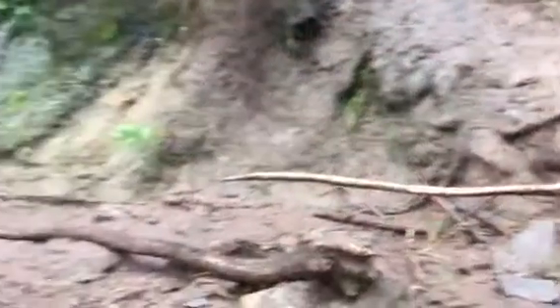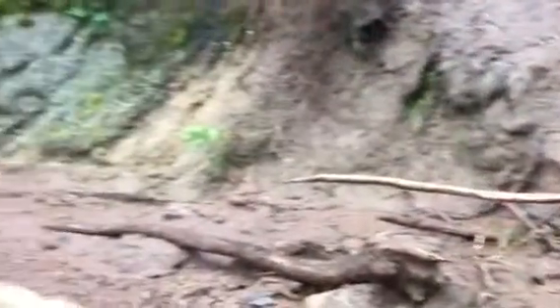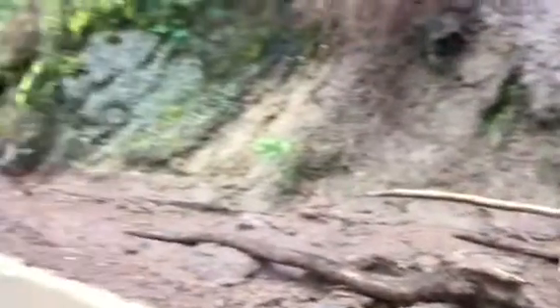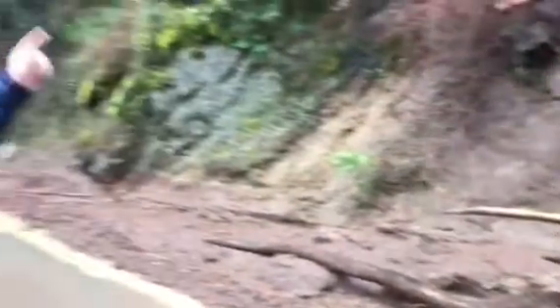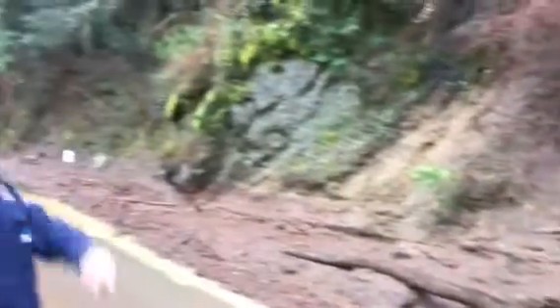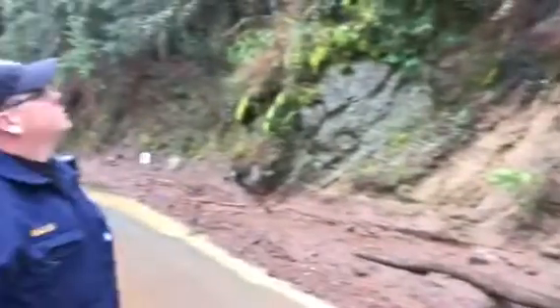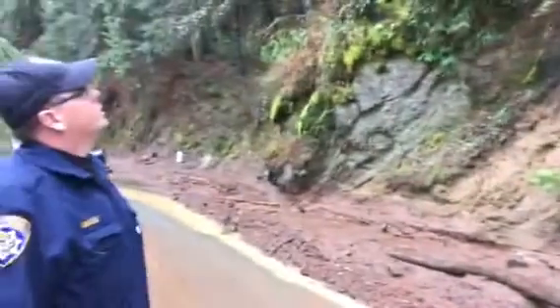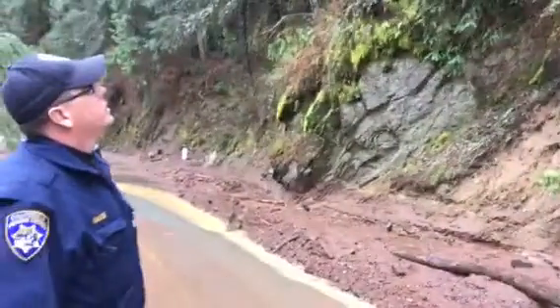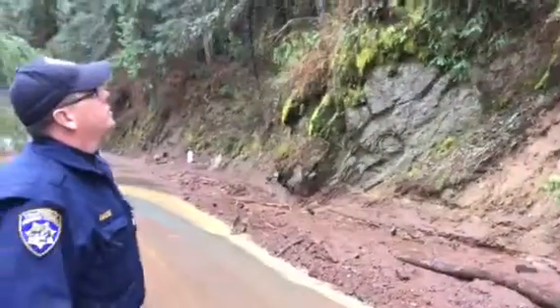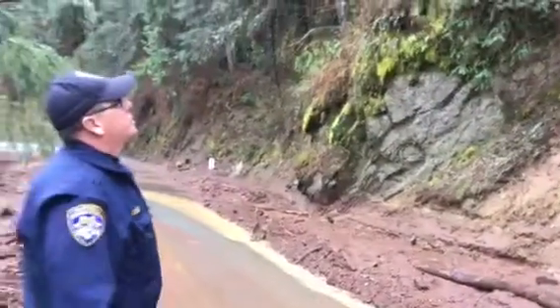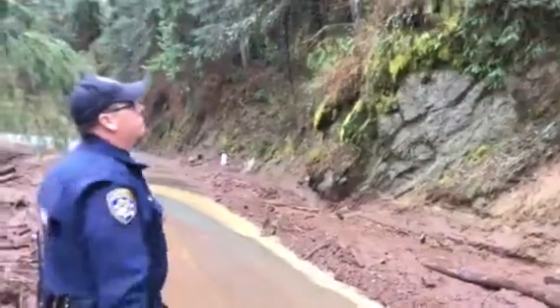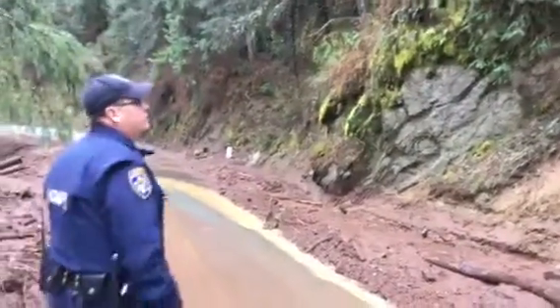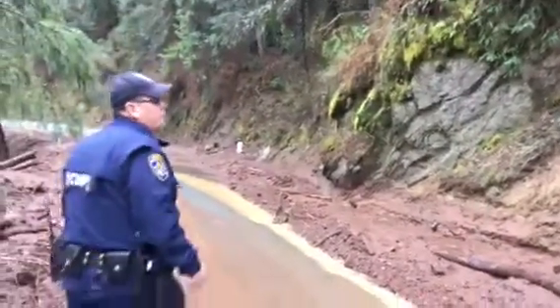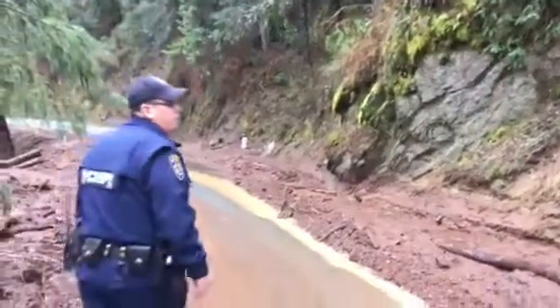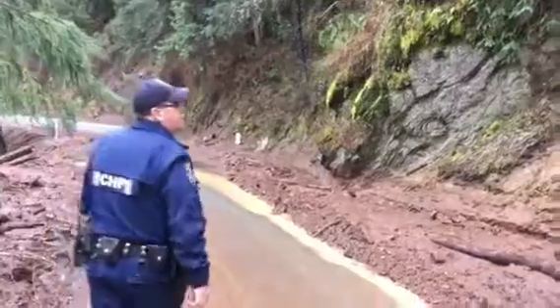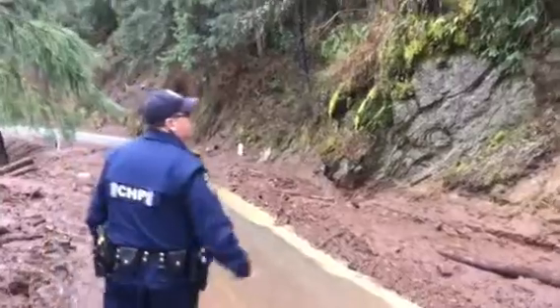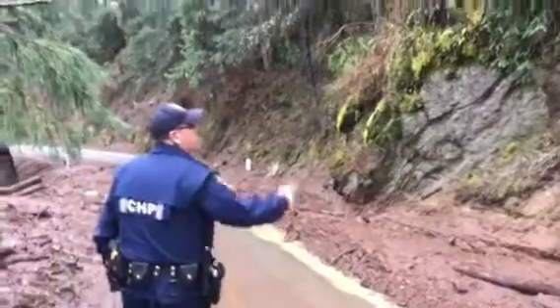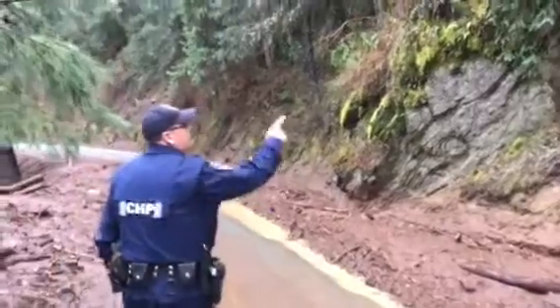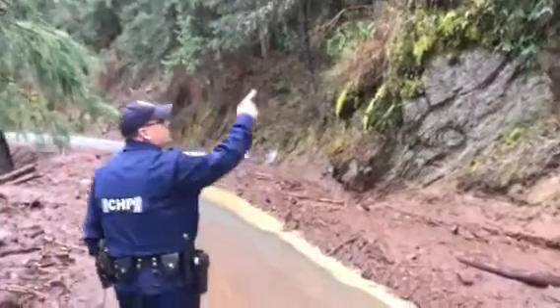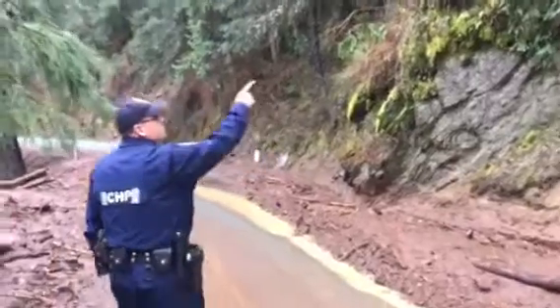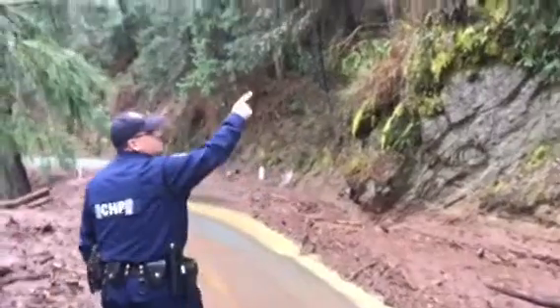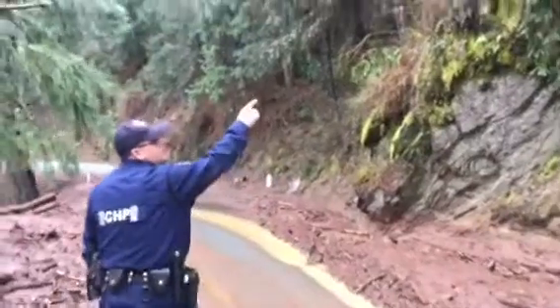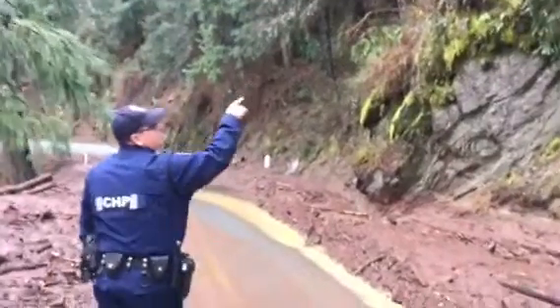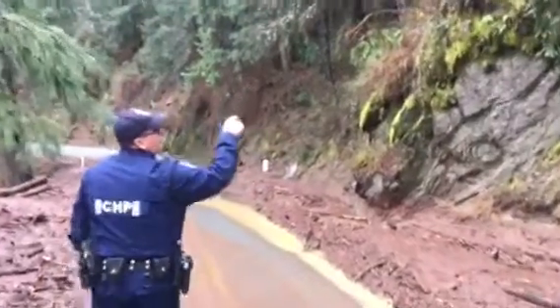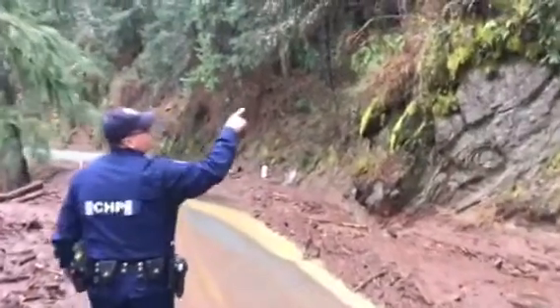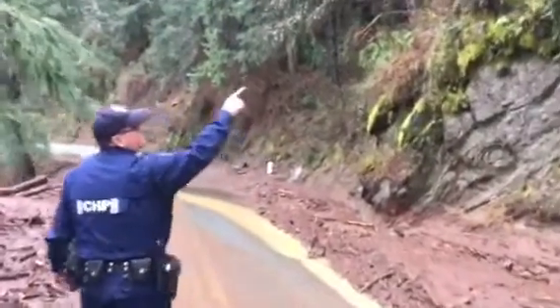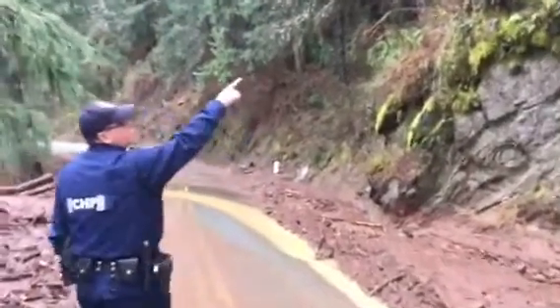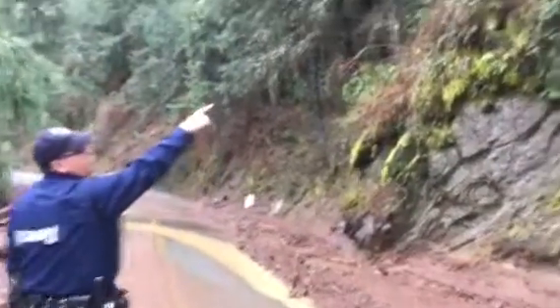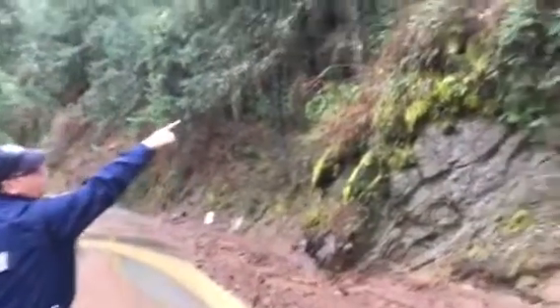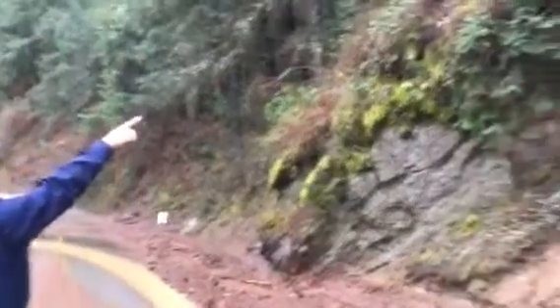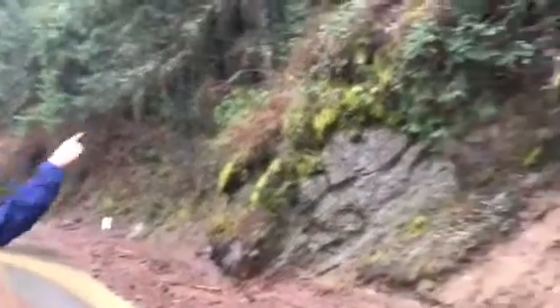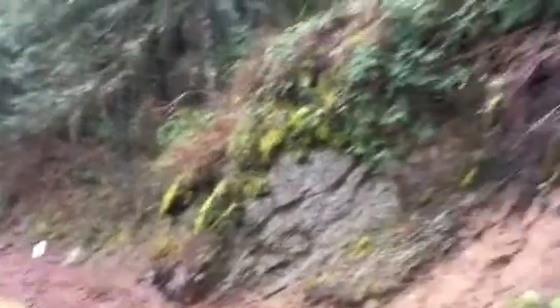That whole mountain slid right there. That's where most of that dirt came from. You can see broken trees and stuff way up there.